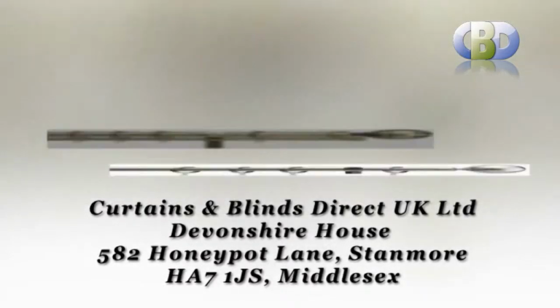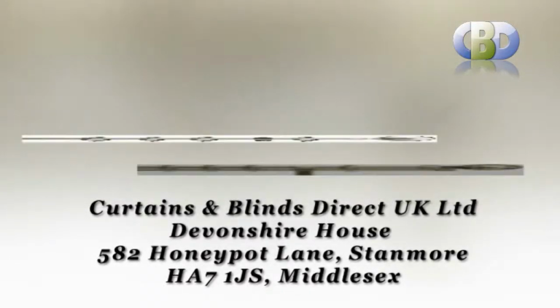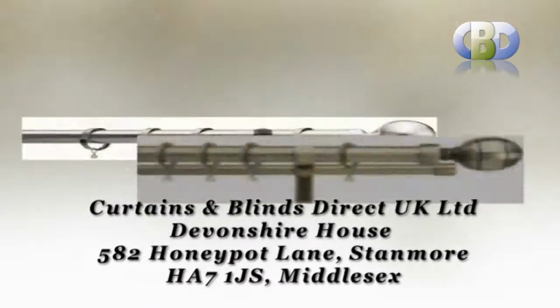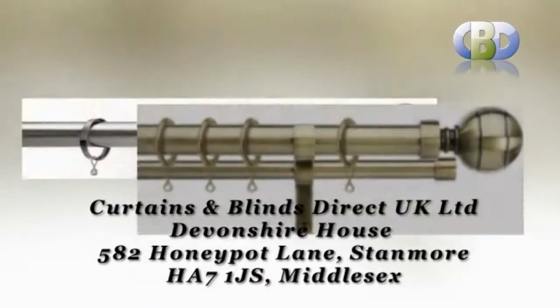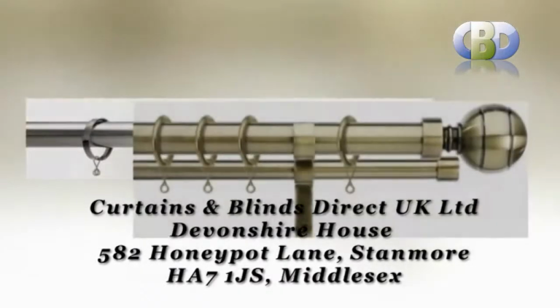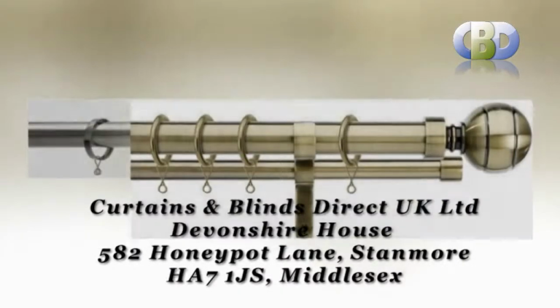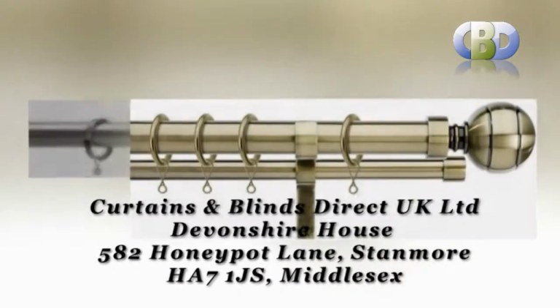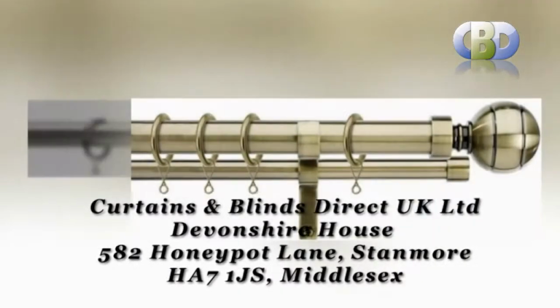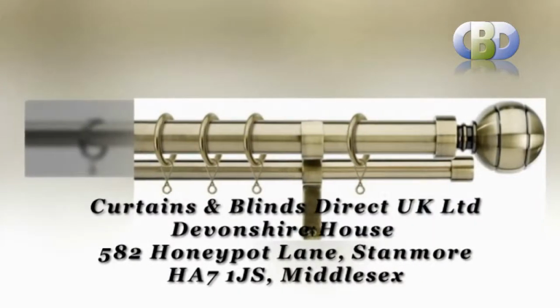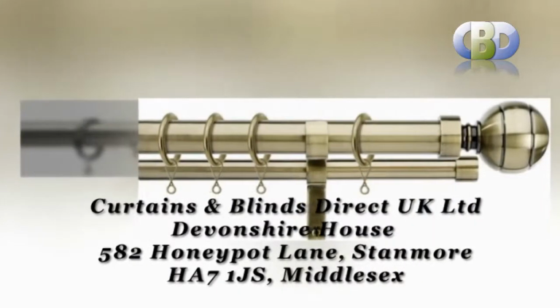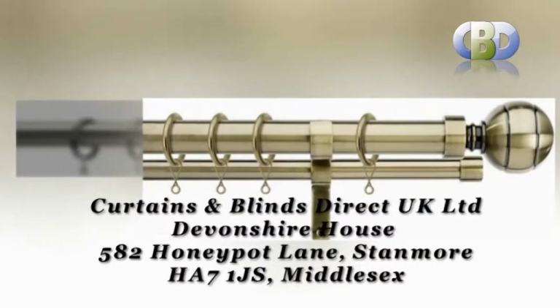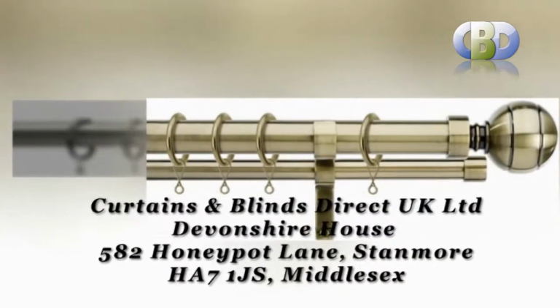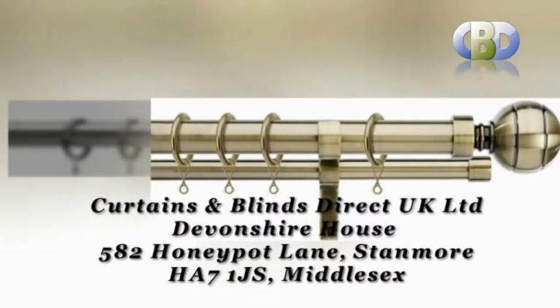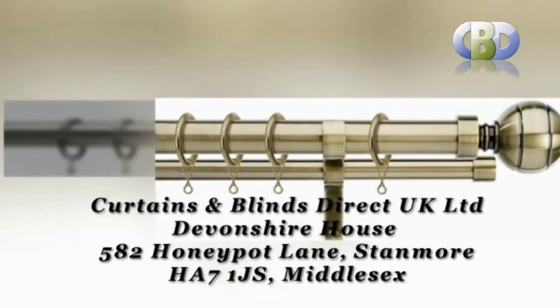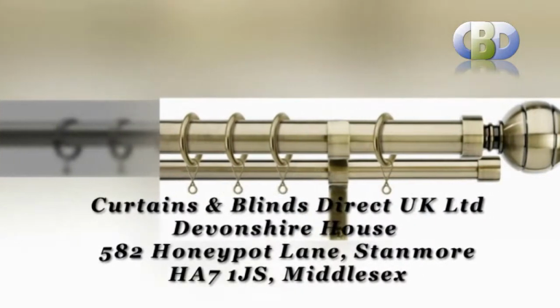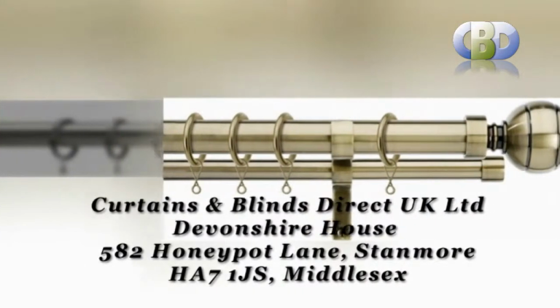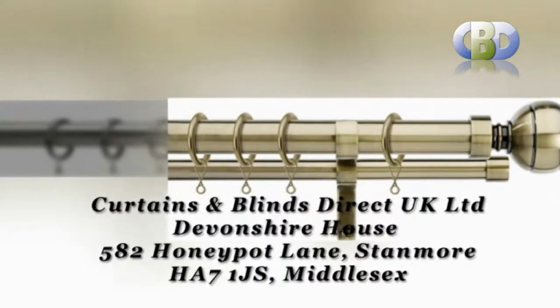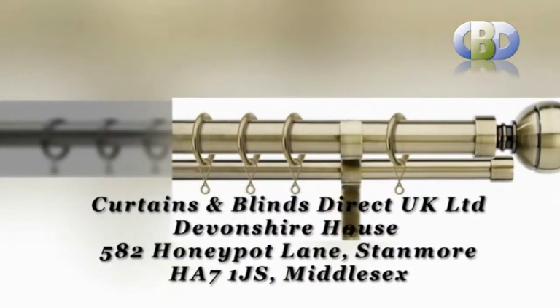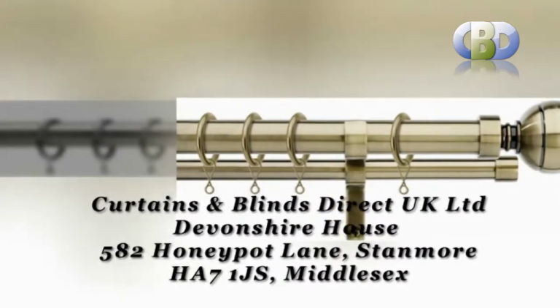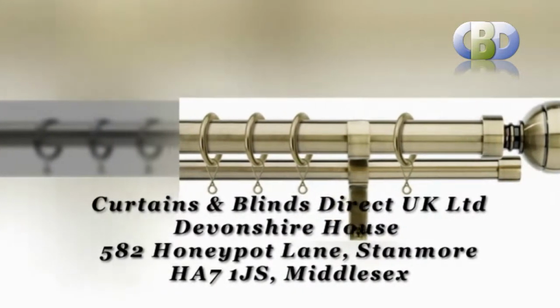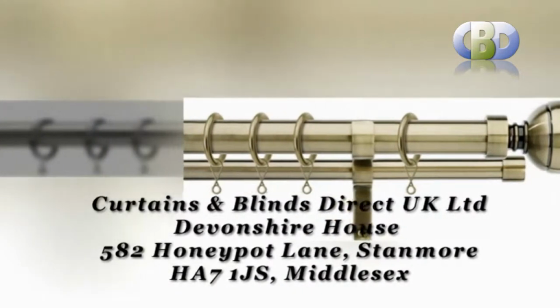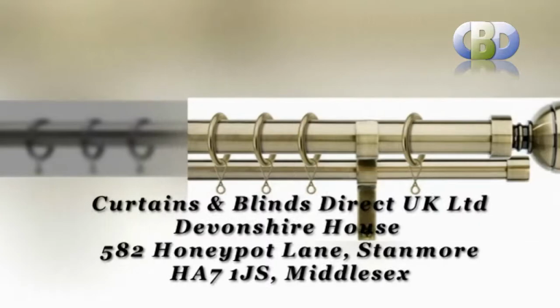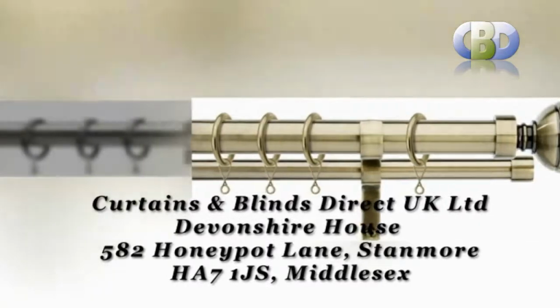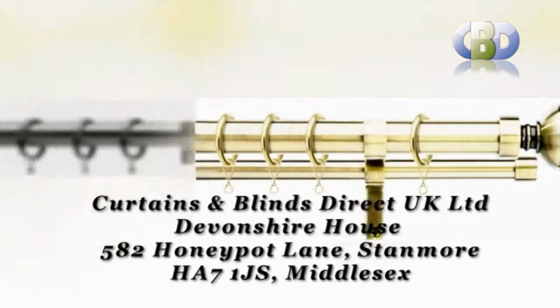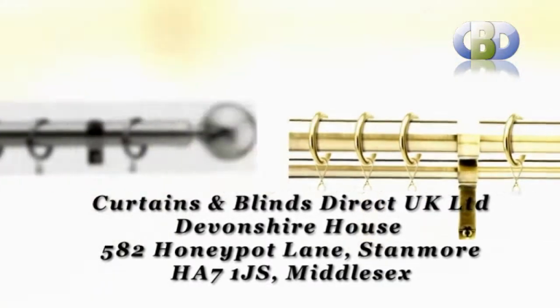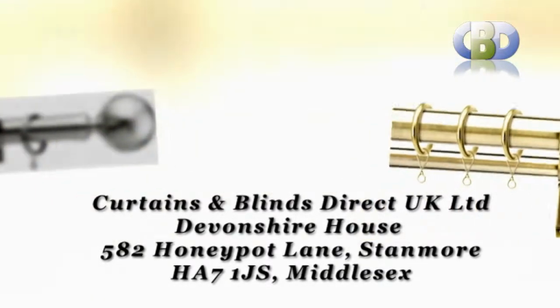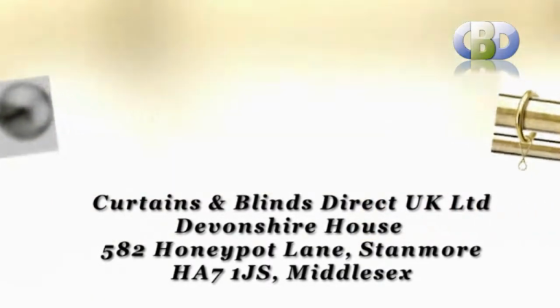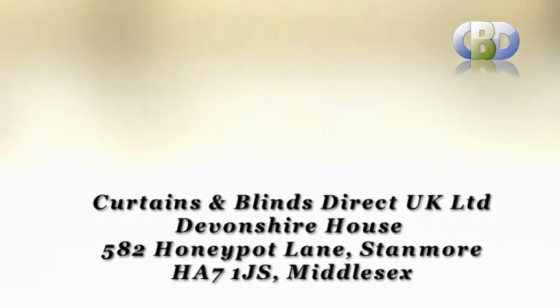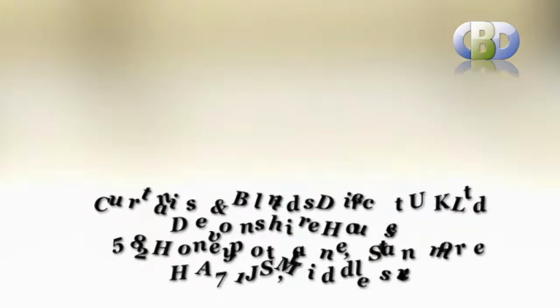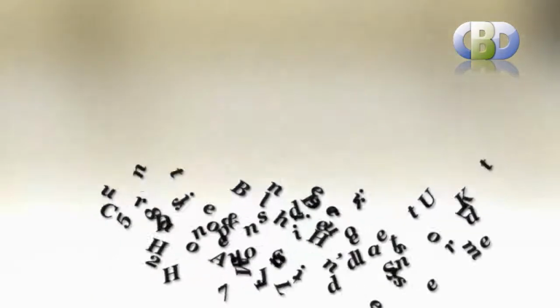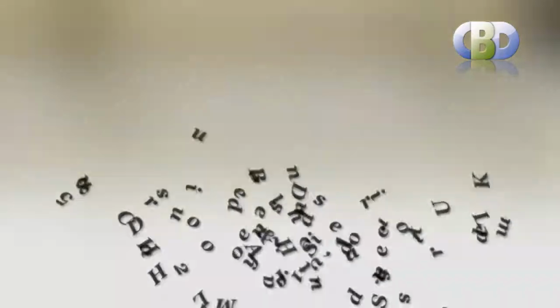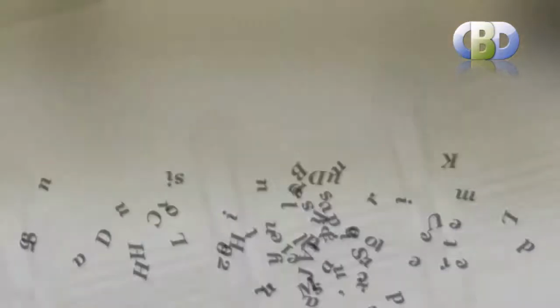Or visit us at Curtains and Blinds Direct UK Ltd., Devonshire House, 582 Honeypot Lane, Stanmore, postcode HA7 1JS, Middlesex.